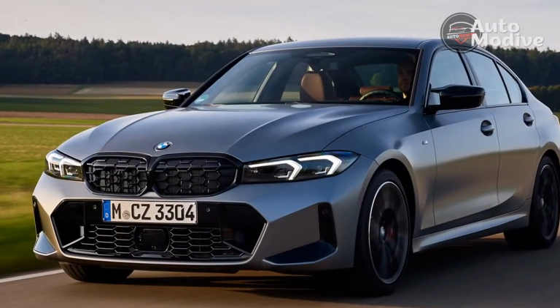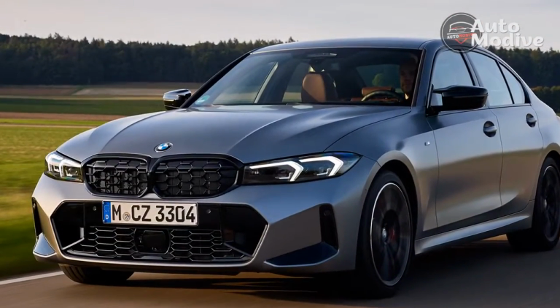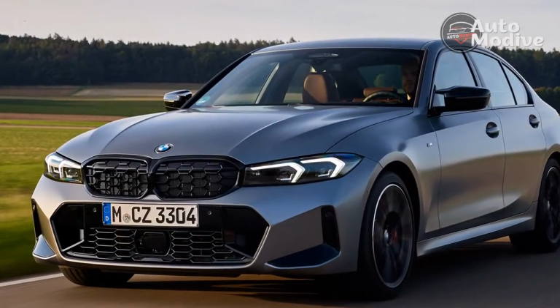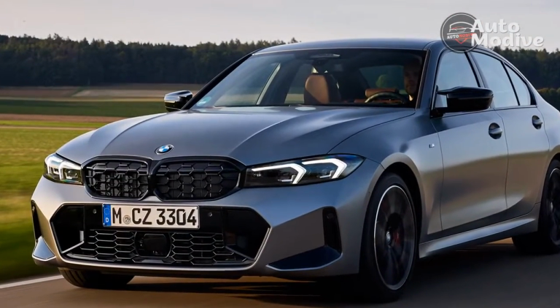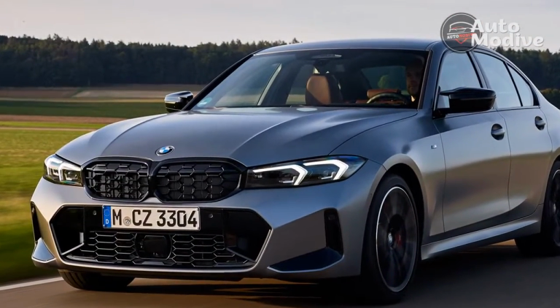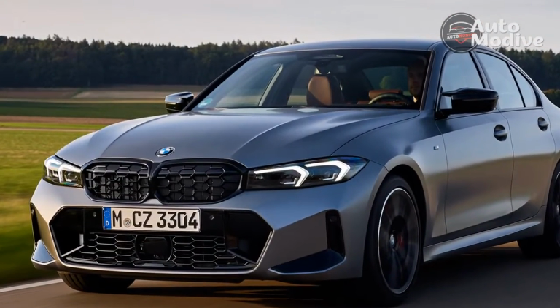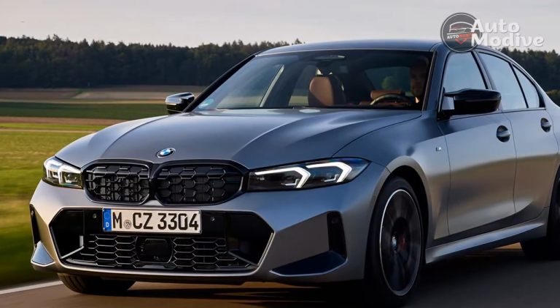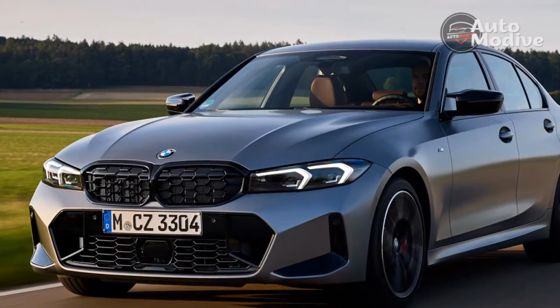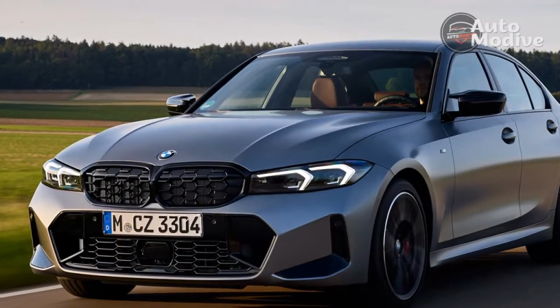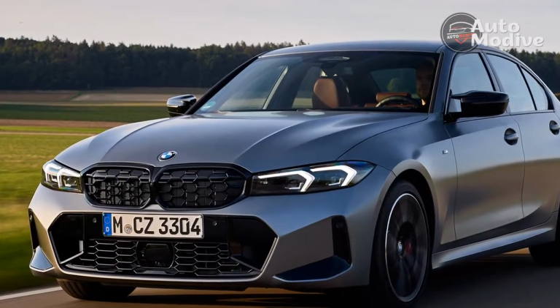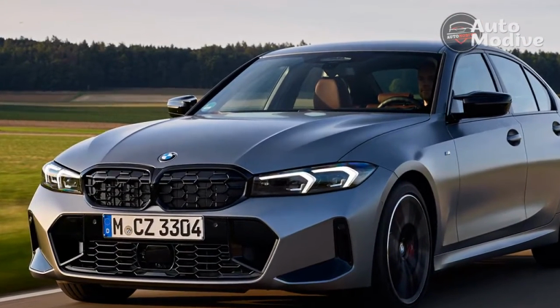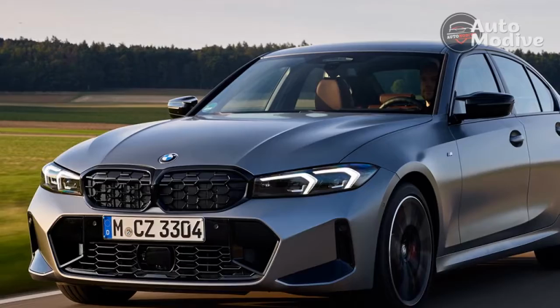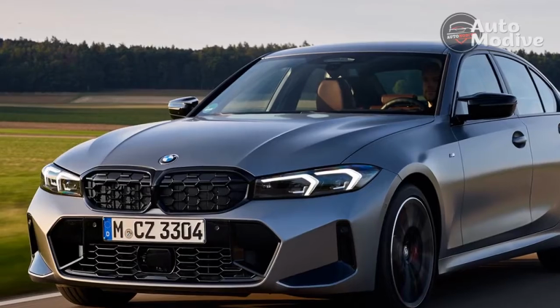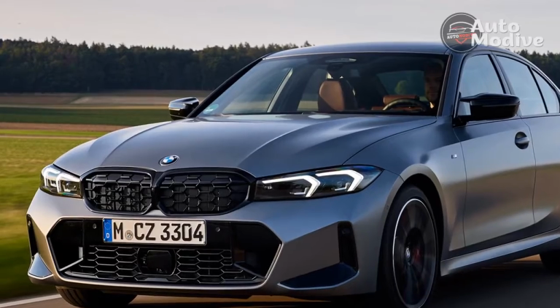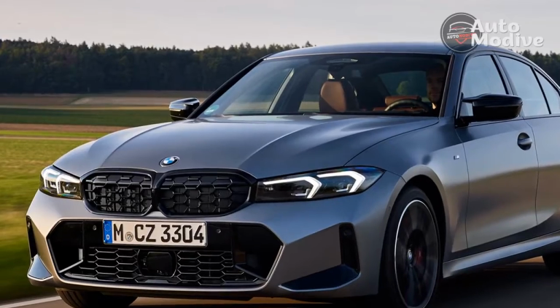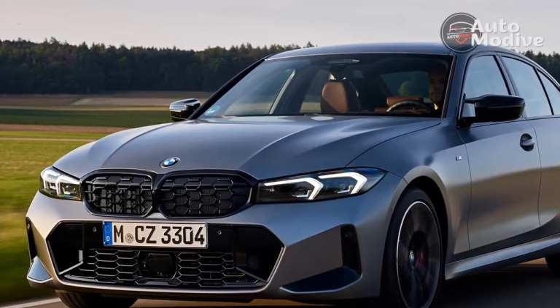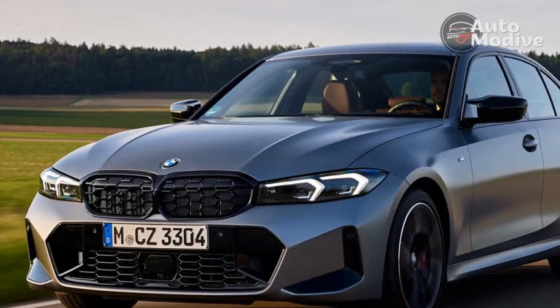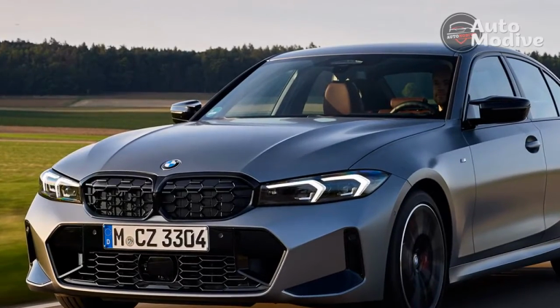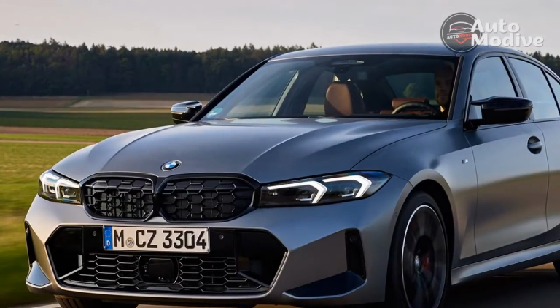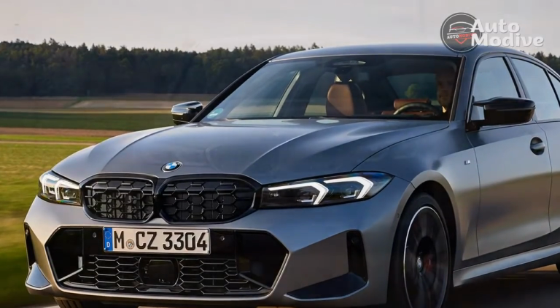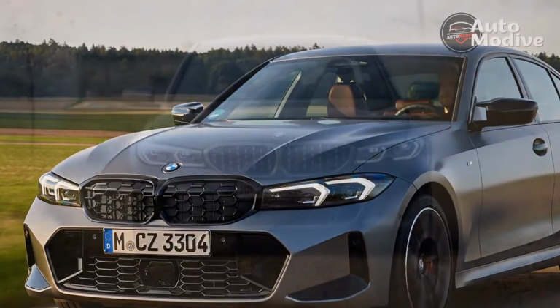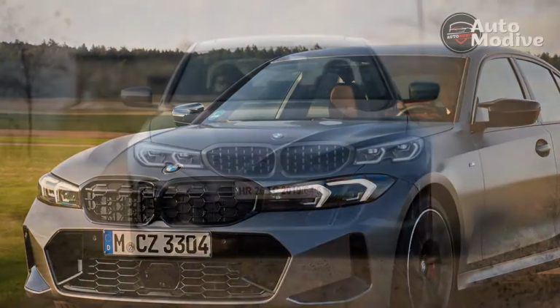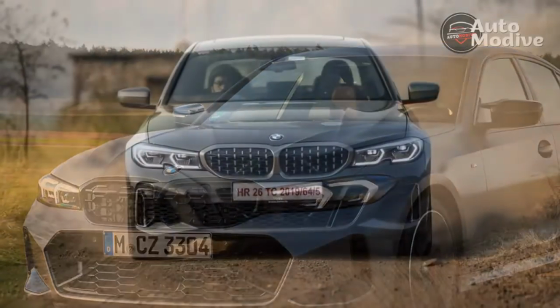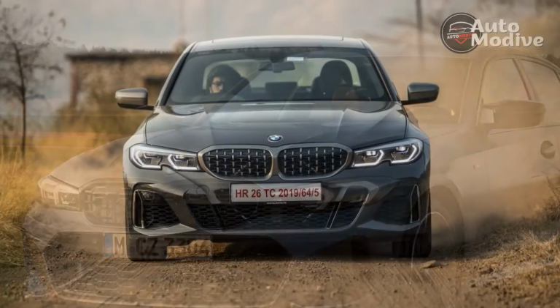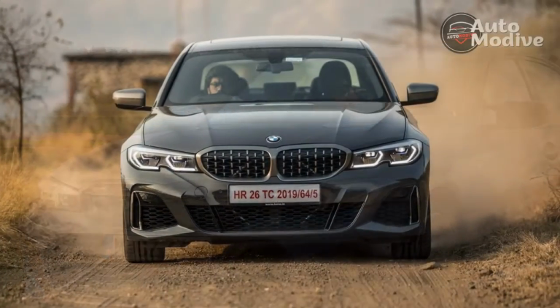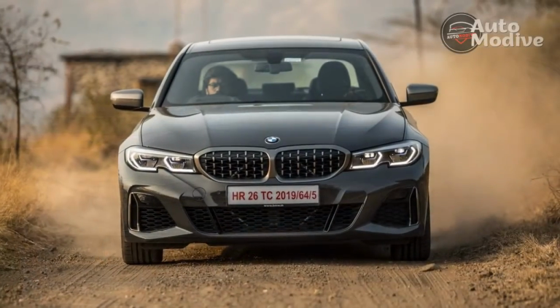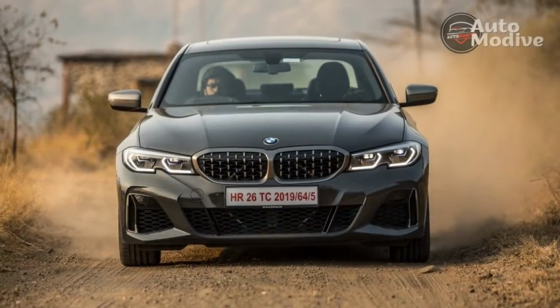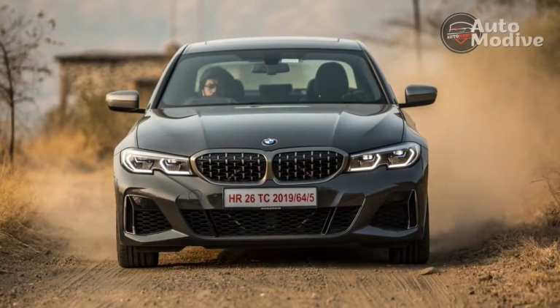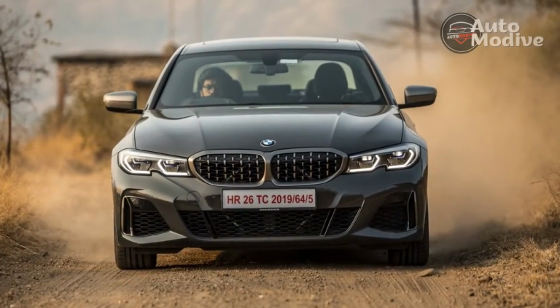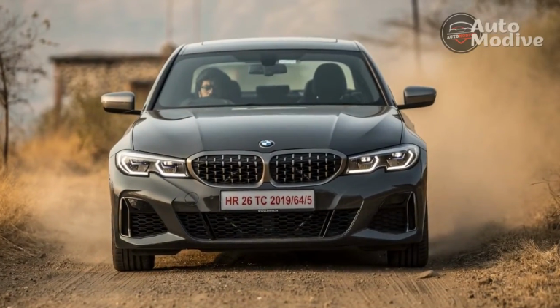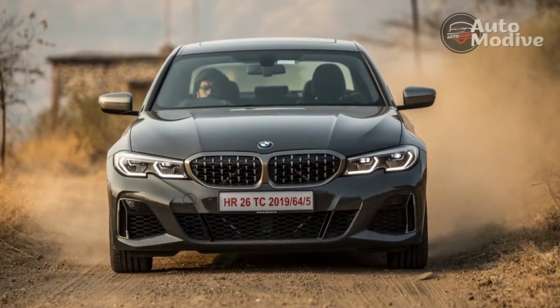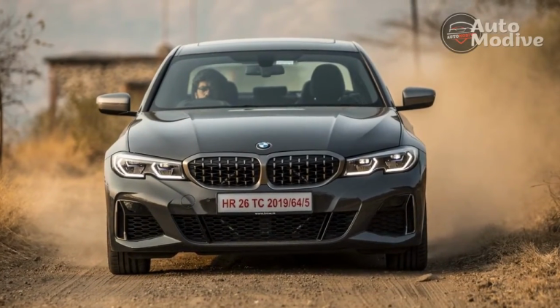Even so, the 3 Series is competitively equipped by the standards of its peers, including the Audi A4 and Mercedes C-Class.